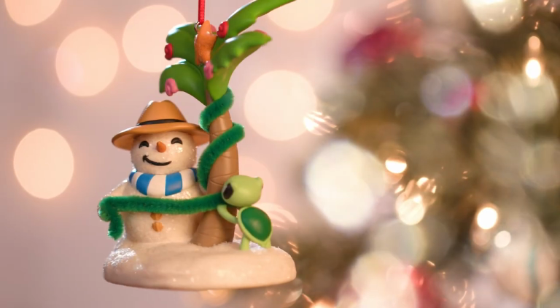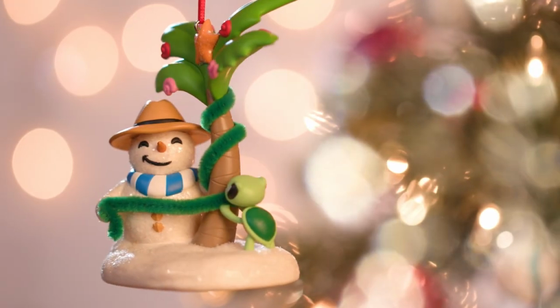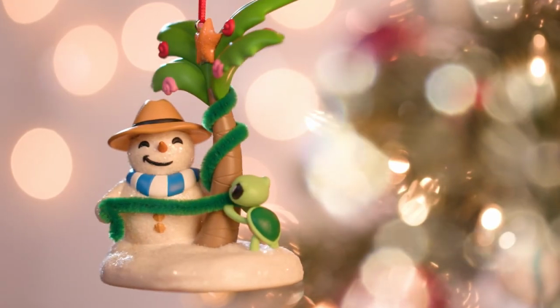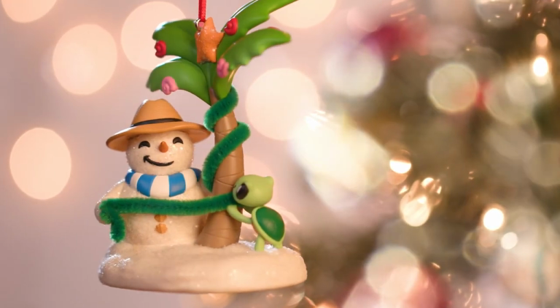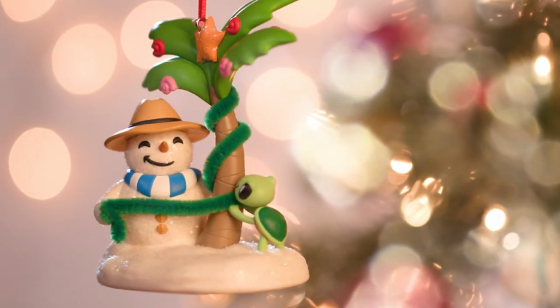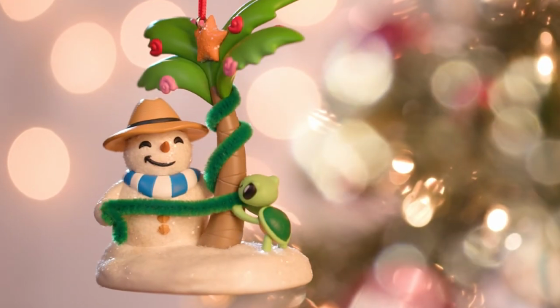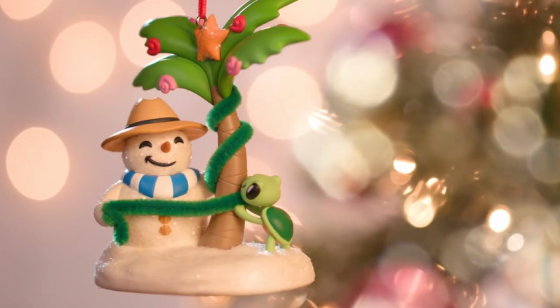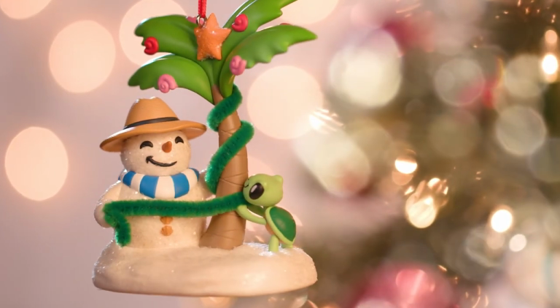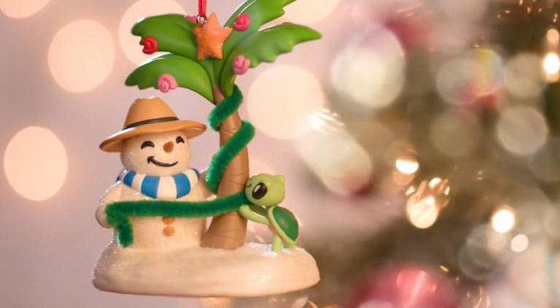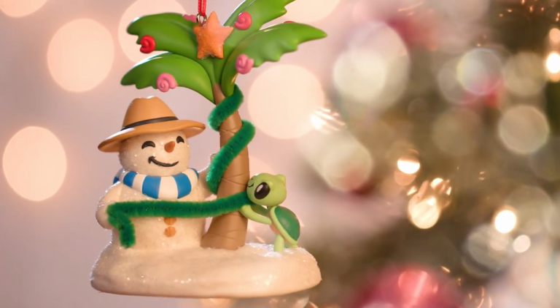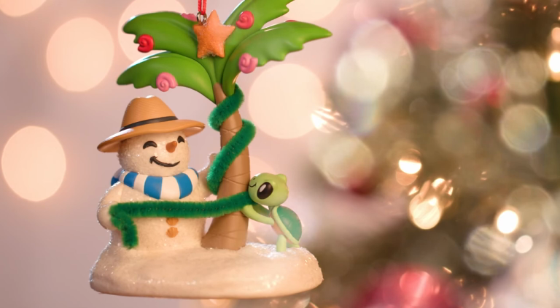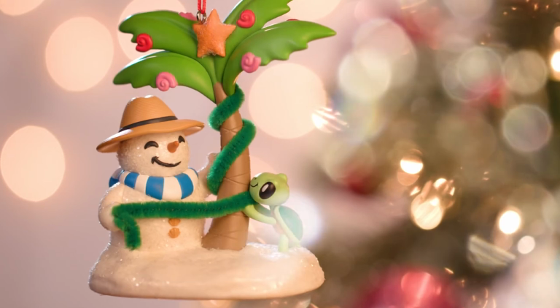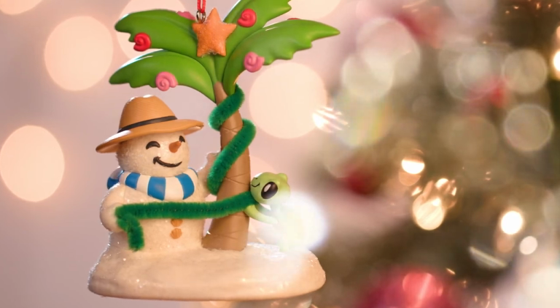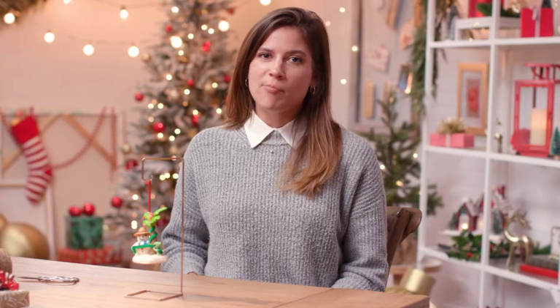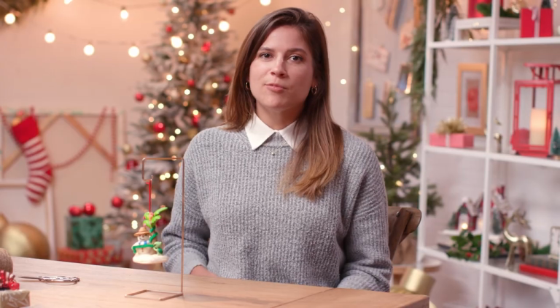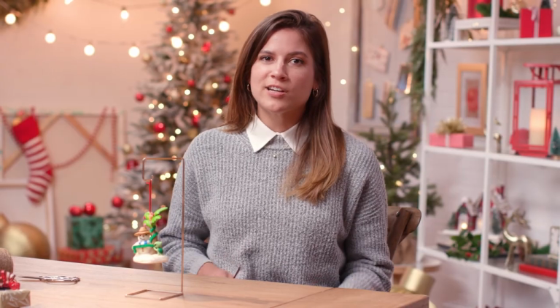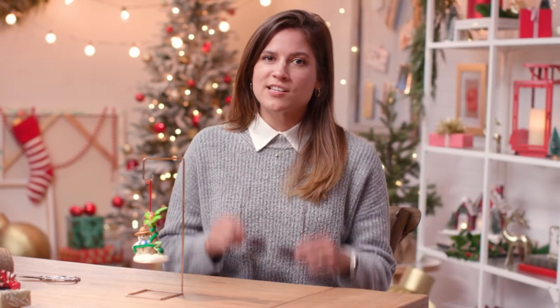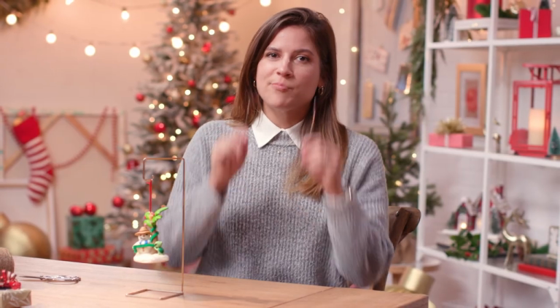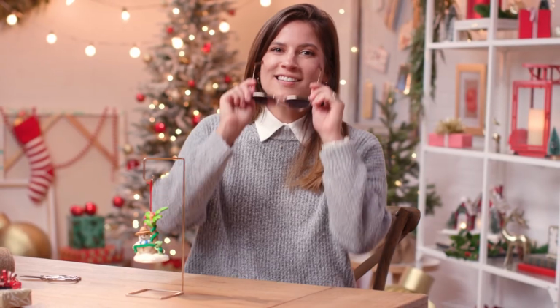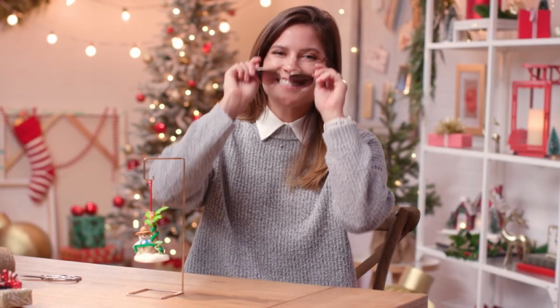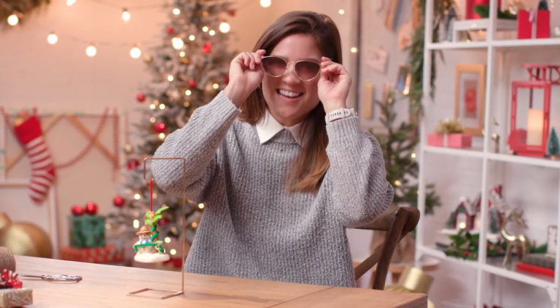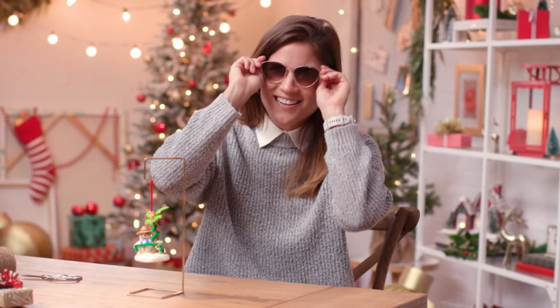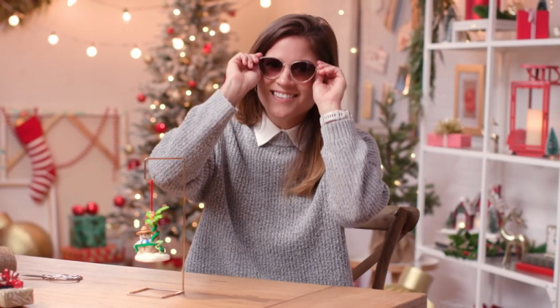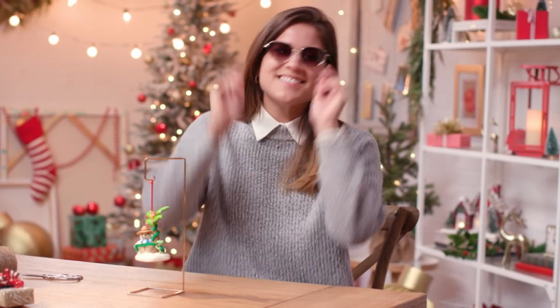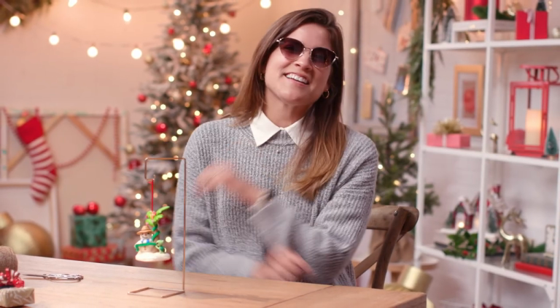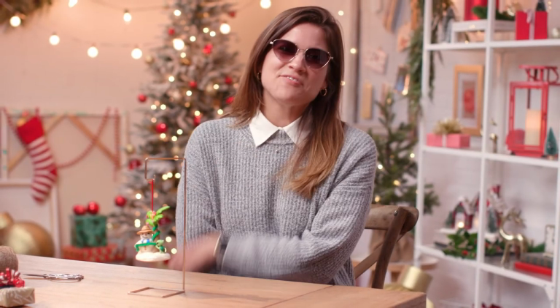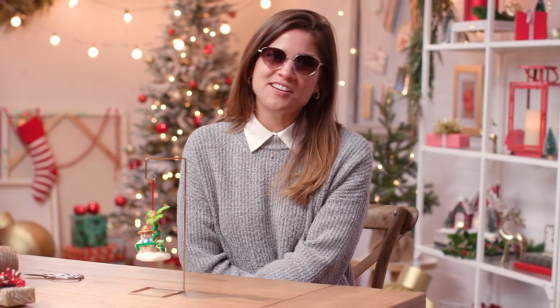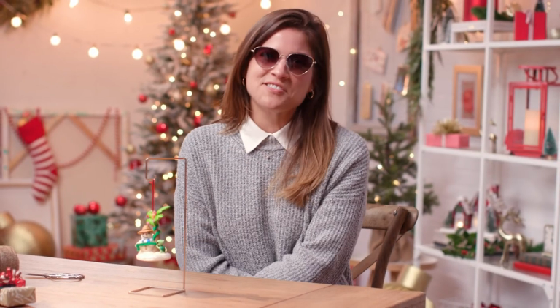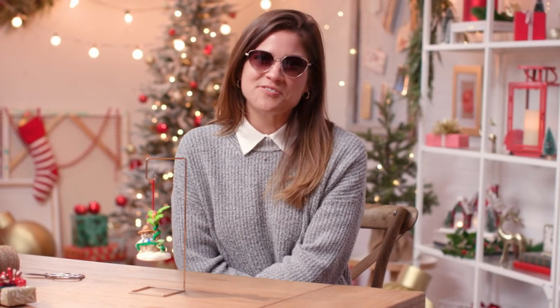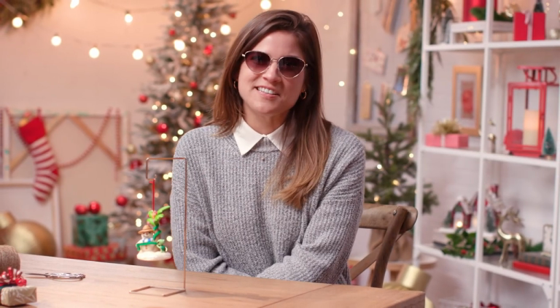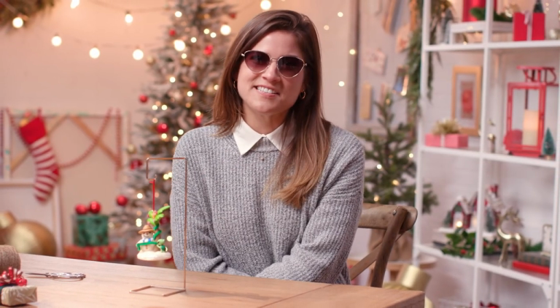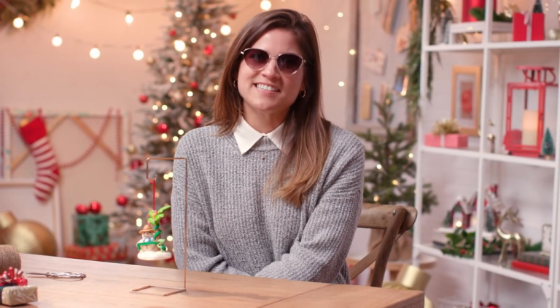I'm so thrilled with how he turned out, so pick him up and bring some sunny, sandy fun to your tree this year.